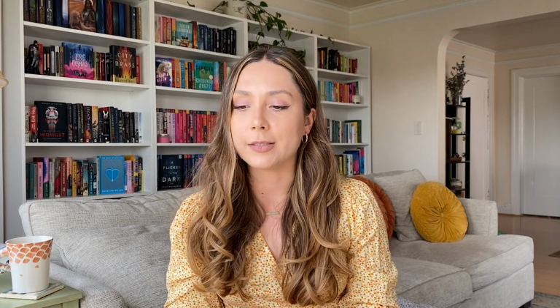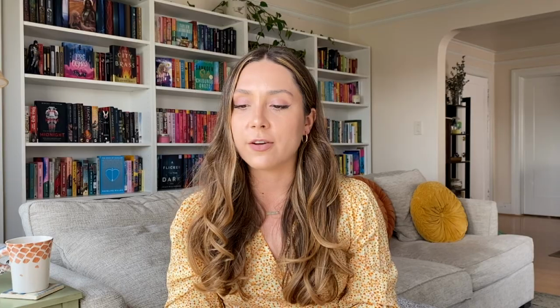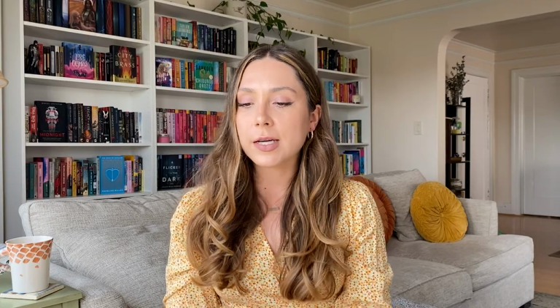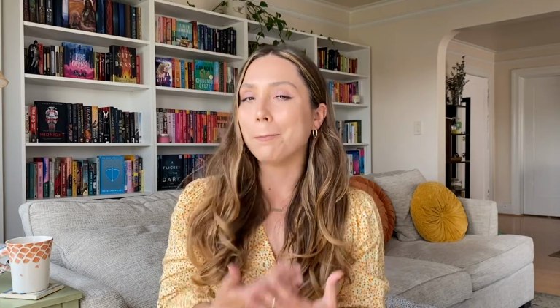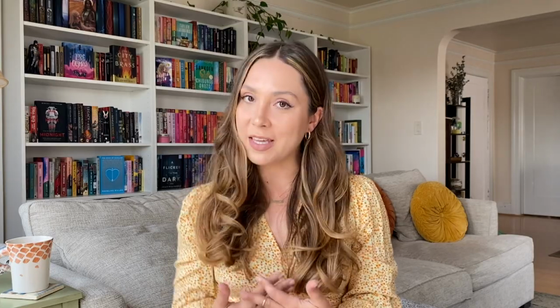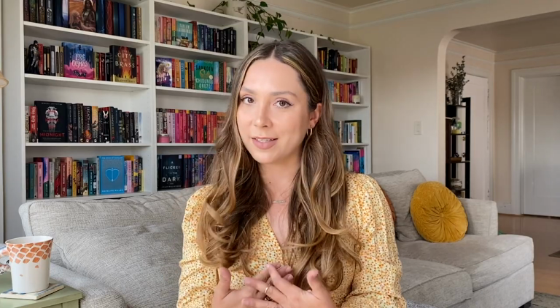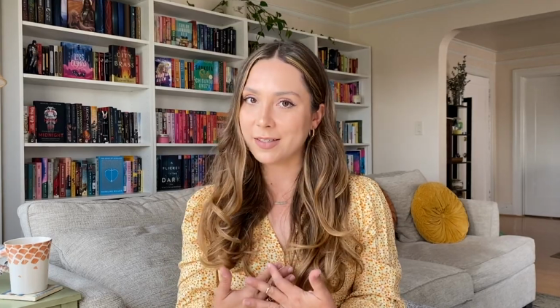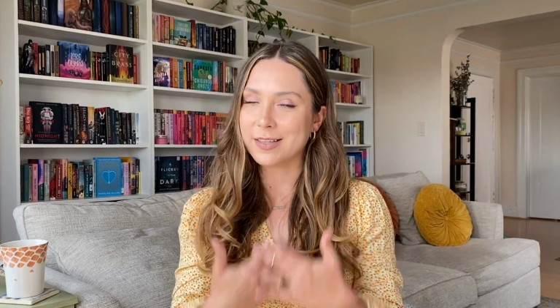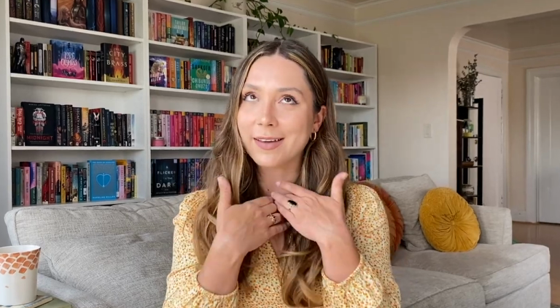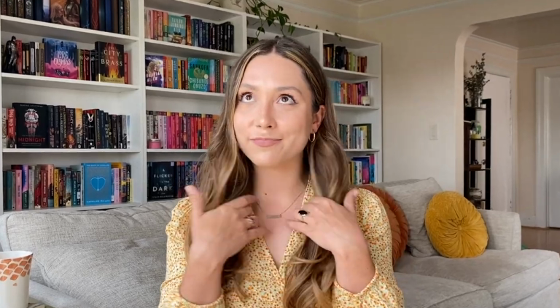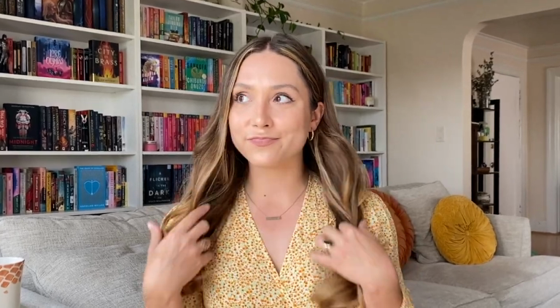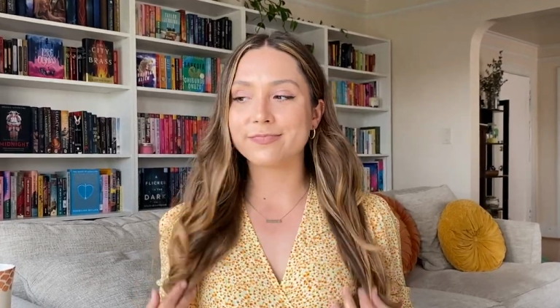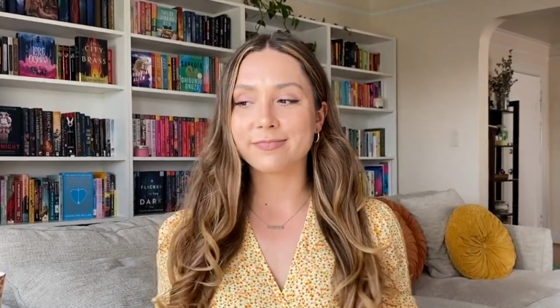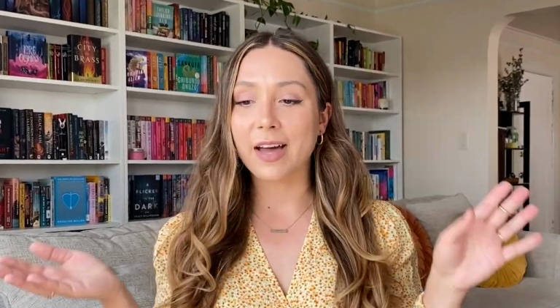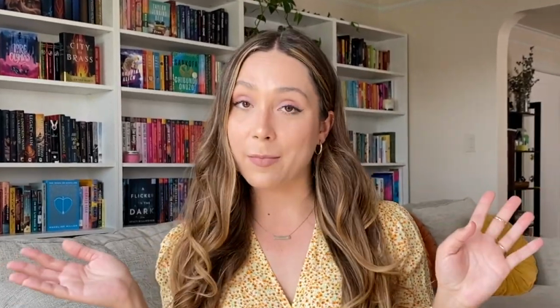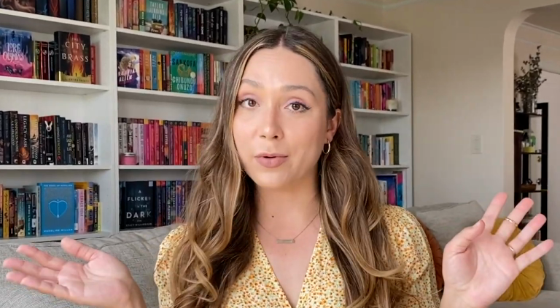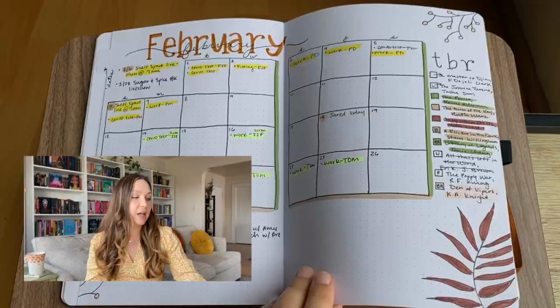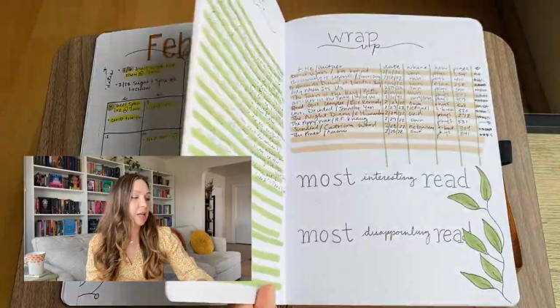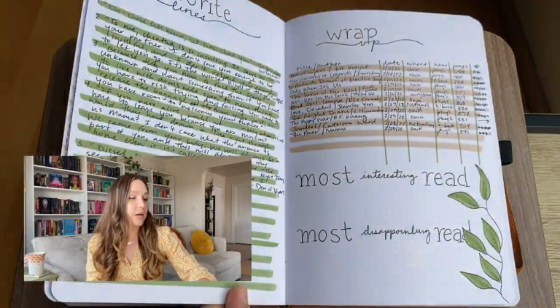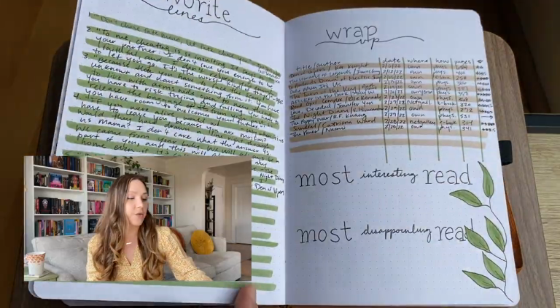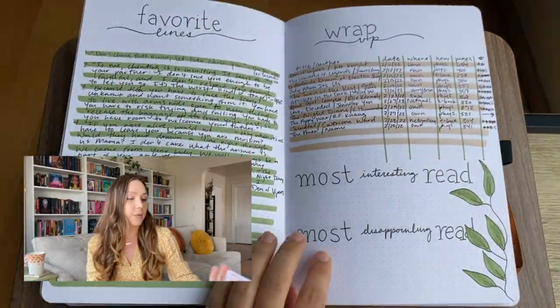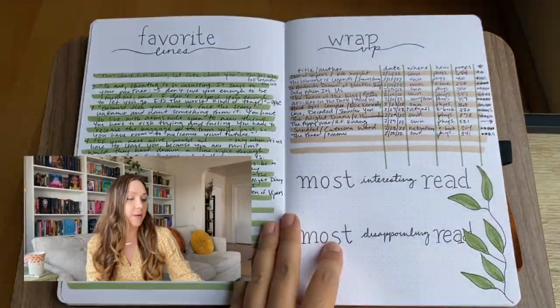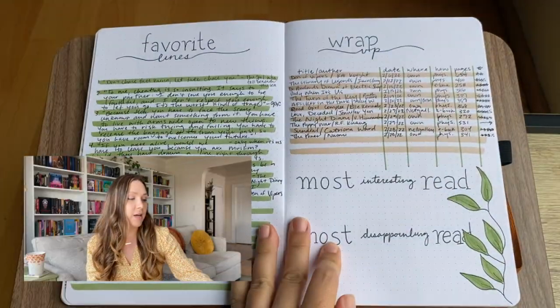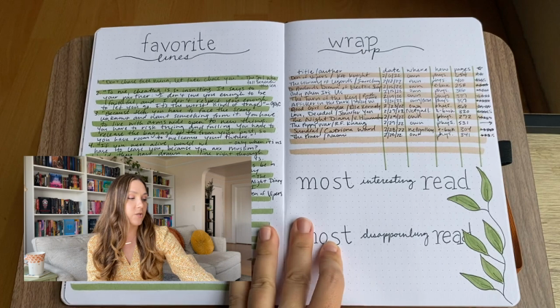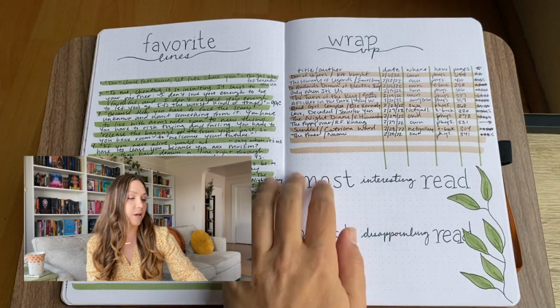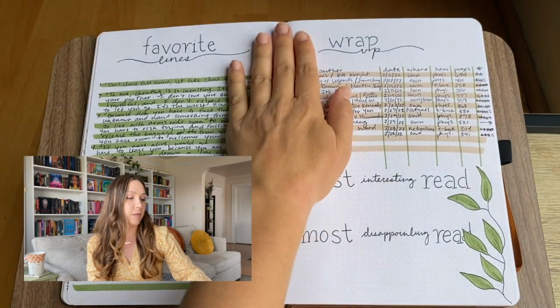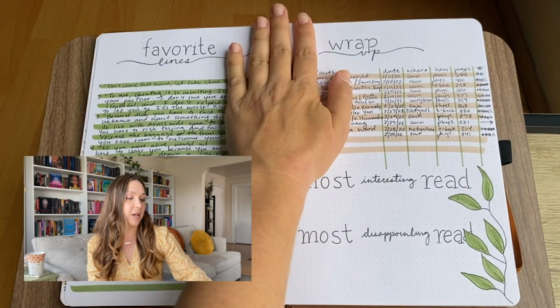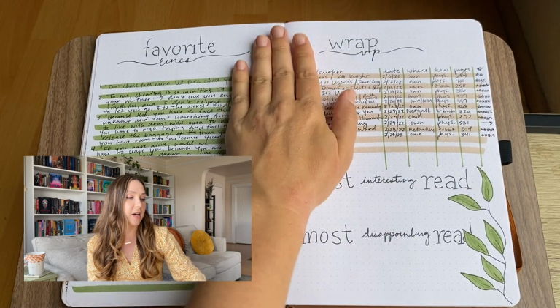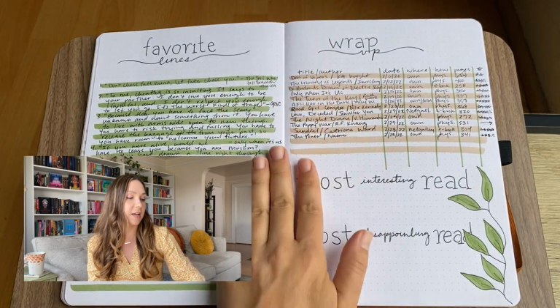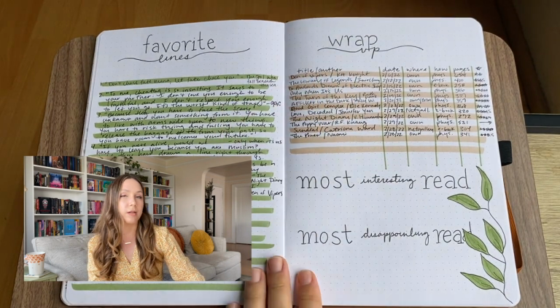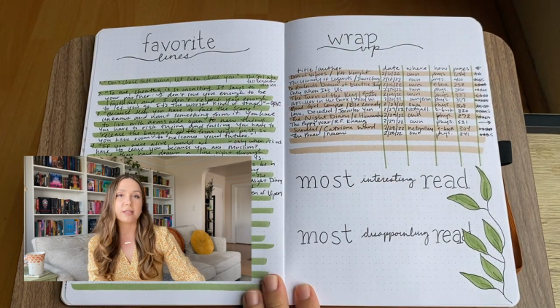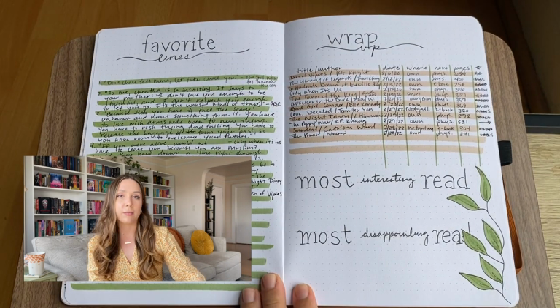One thing I noticed from TBR to TBR in this first quarter is that a lot of the fantasy books I really wanted to get to — I haven't been able to. I haven't read Master of Djinn, haven't read Jasmine Throne, I was late reading The Poppy War. I'm kind of putting these fantasy books to the side, so I think something I'm going to prioritize in the second quarter is really just reading the fantasy books that I want to read.